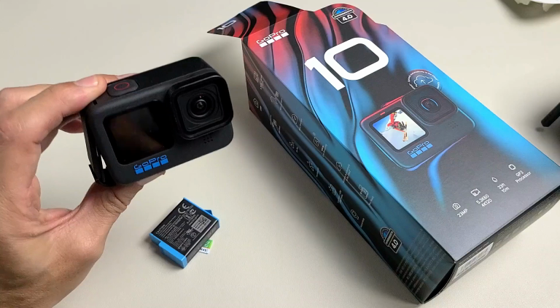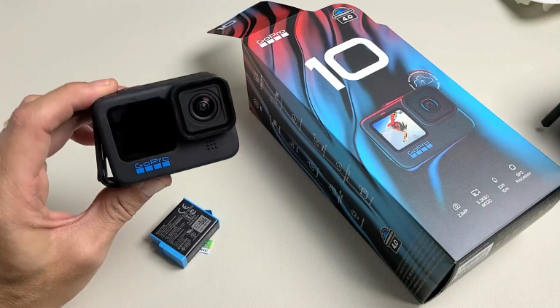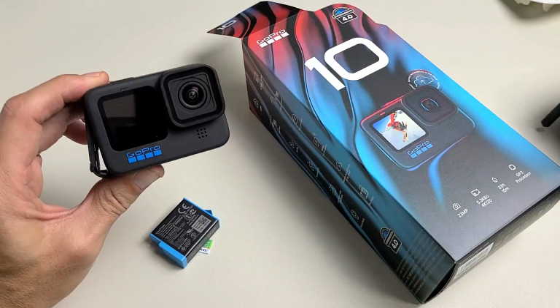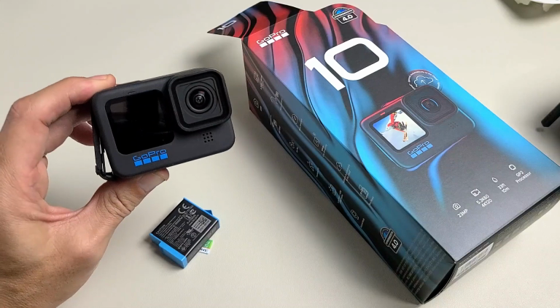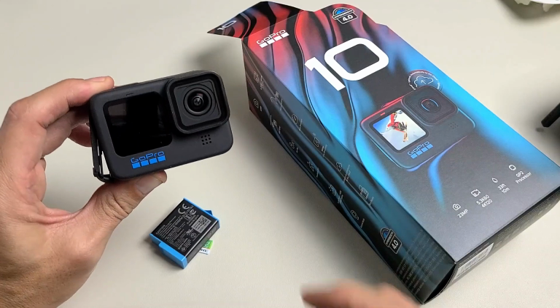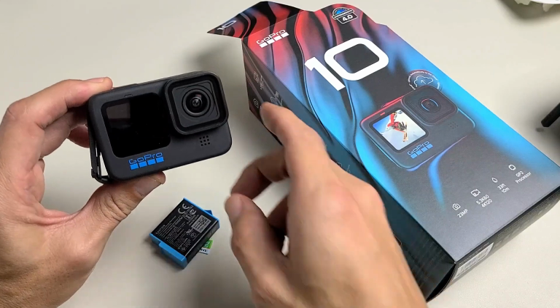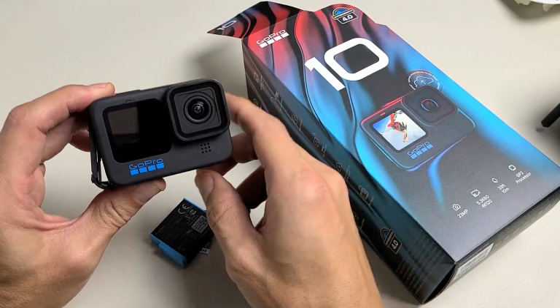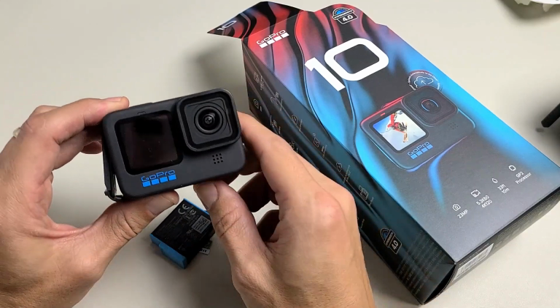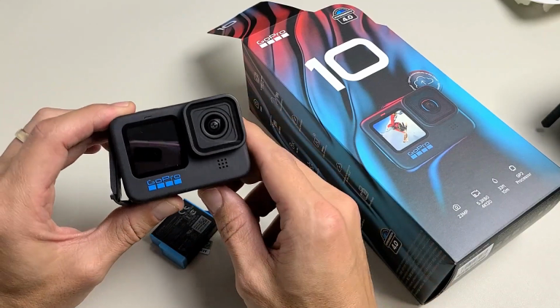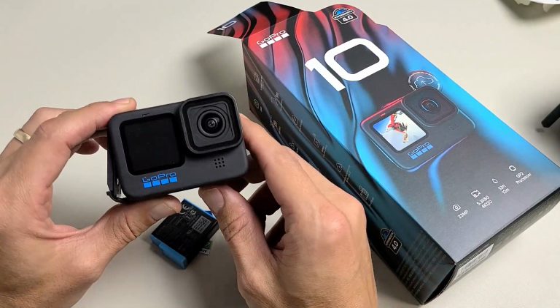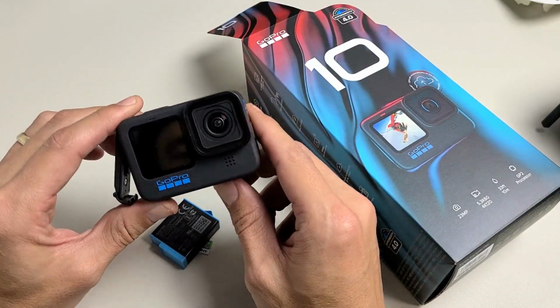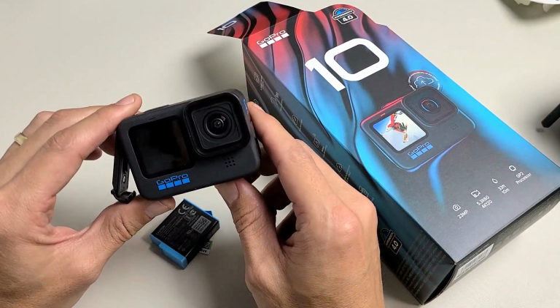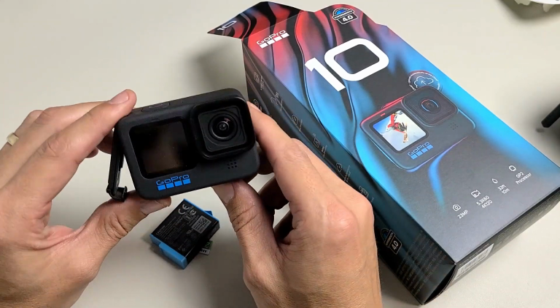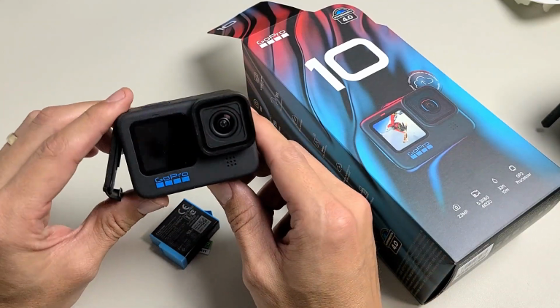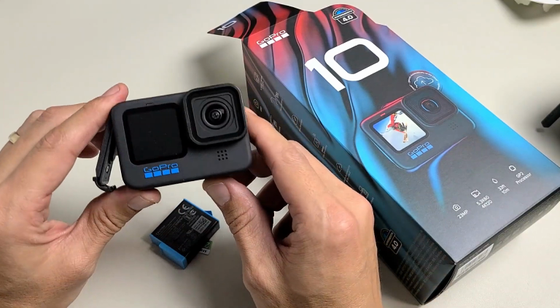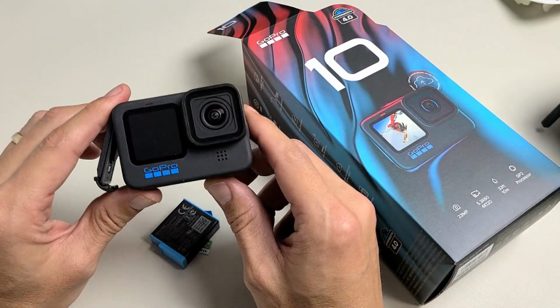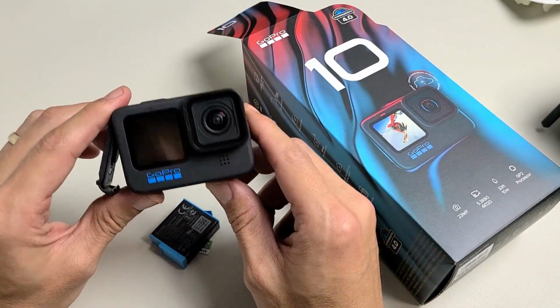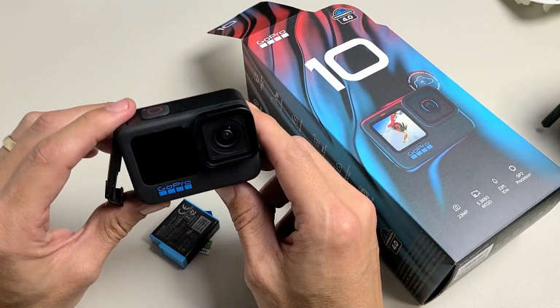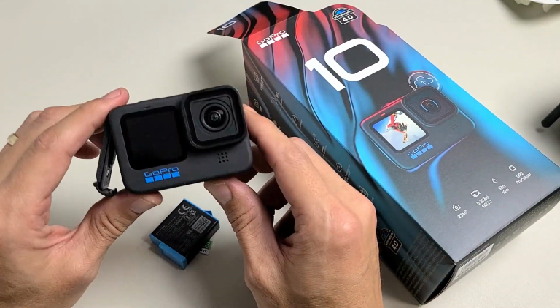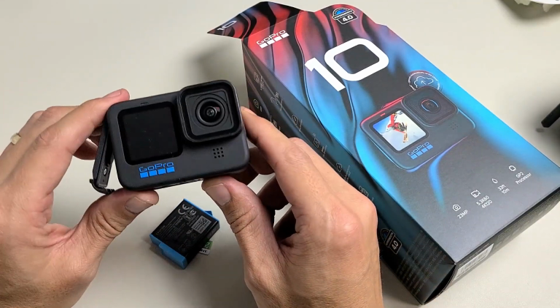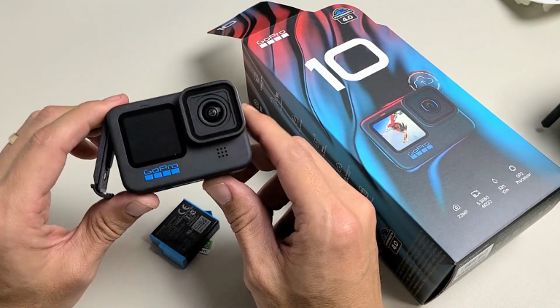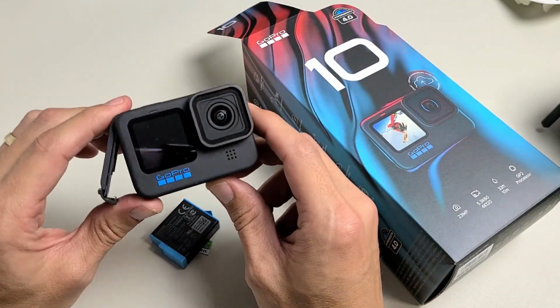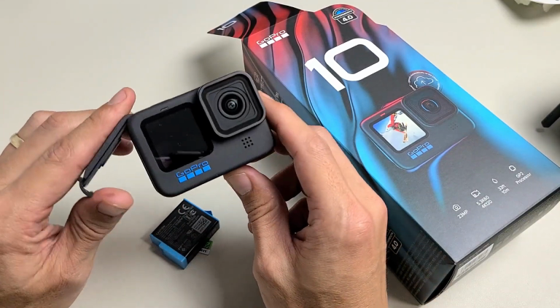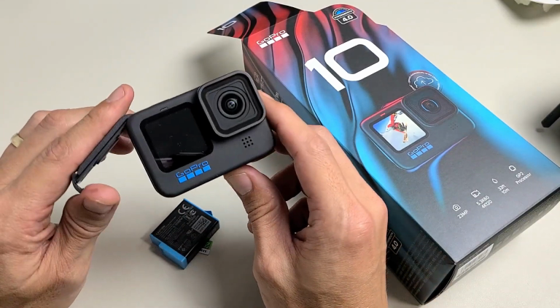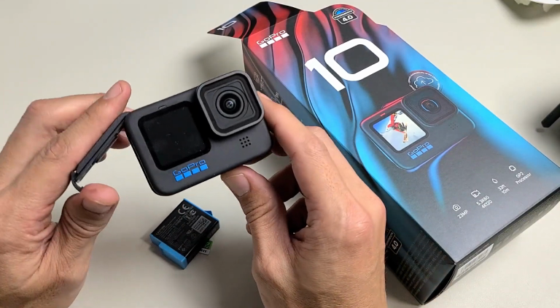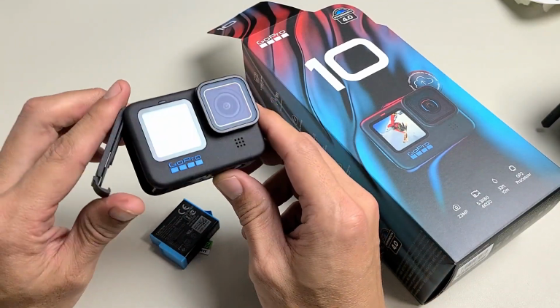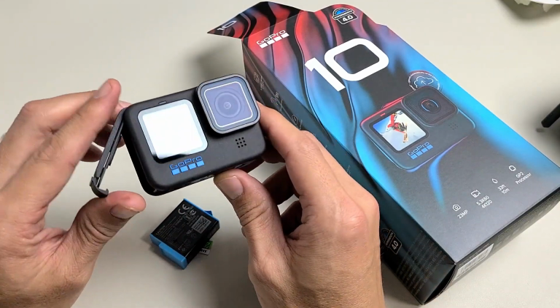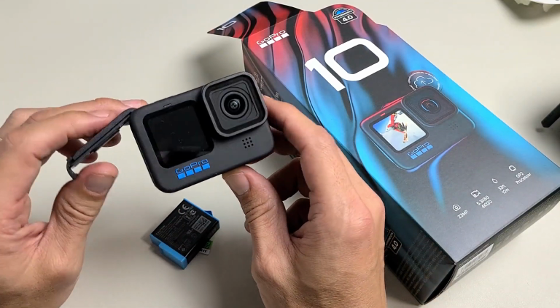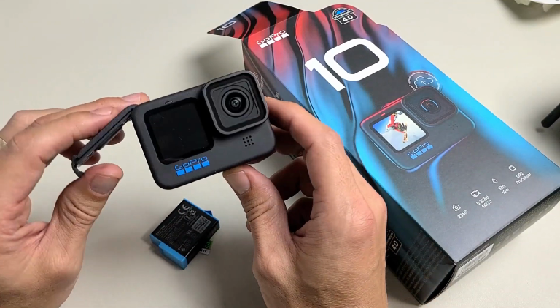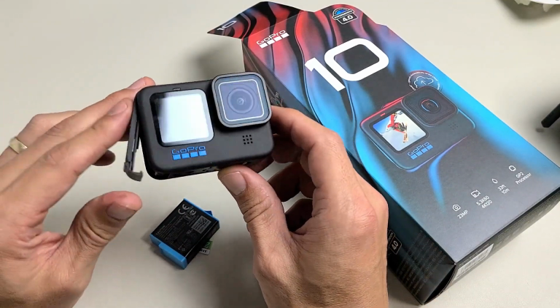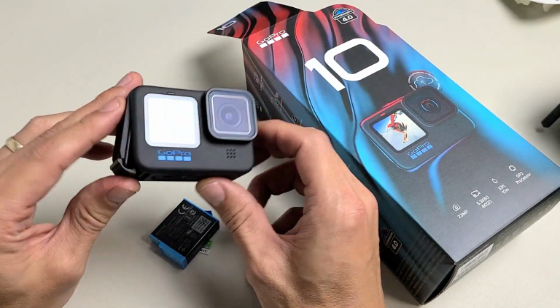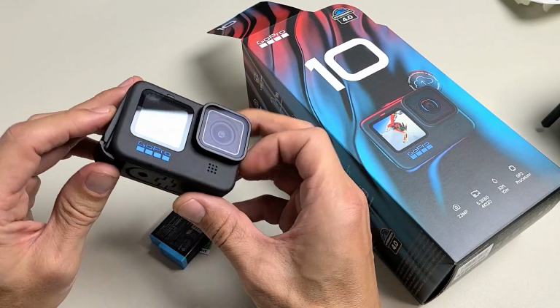Here's a GoPro 10 Hero Black. I'm going to show you how to set it up step-by-step.